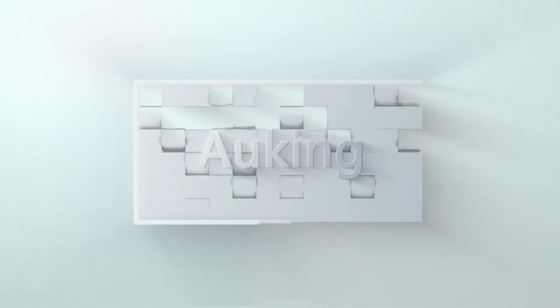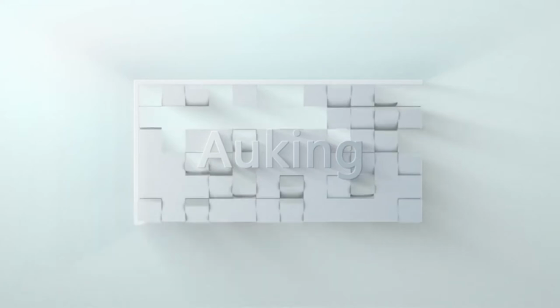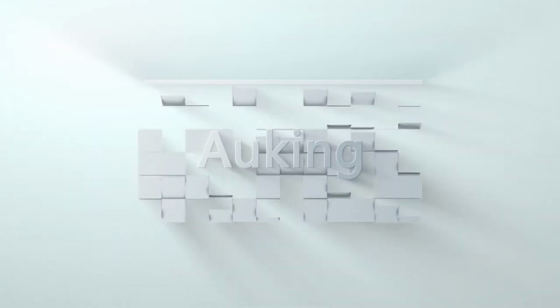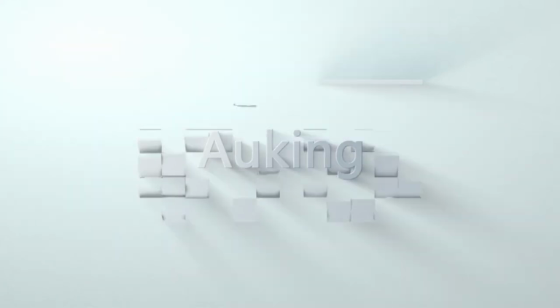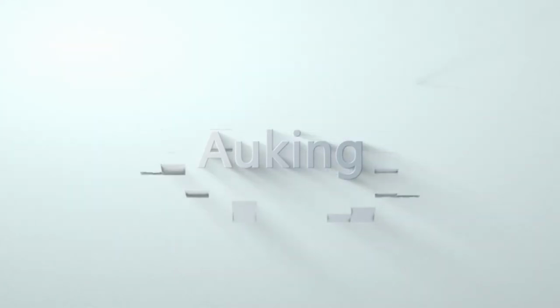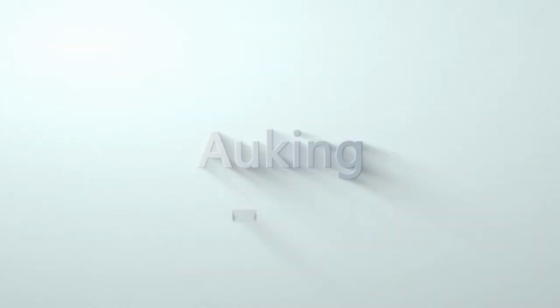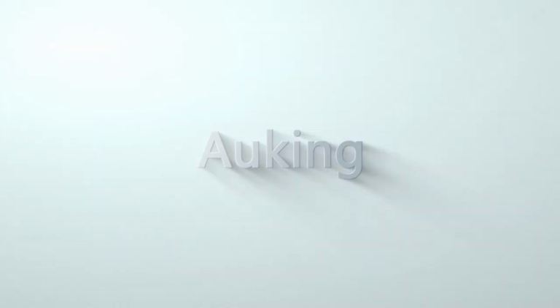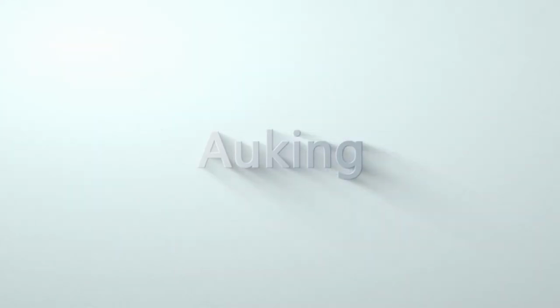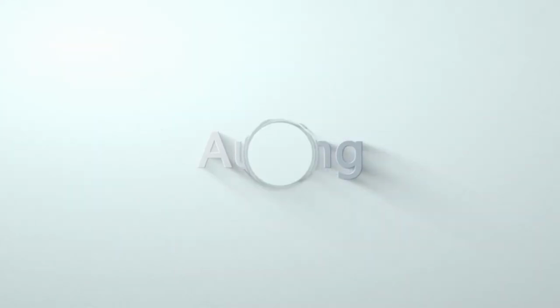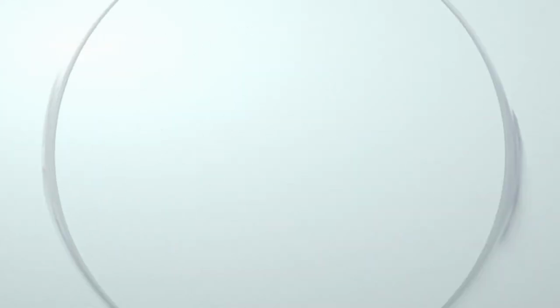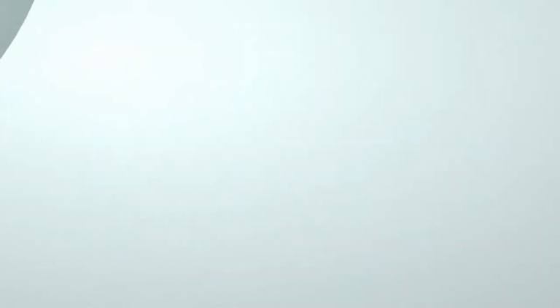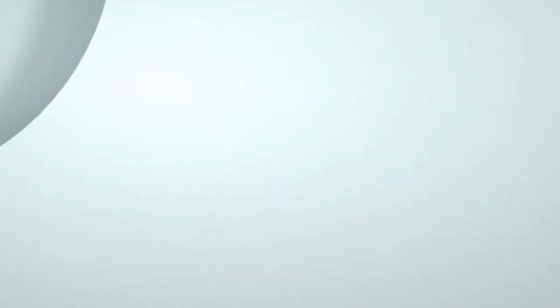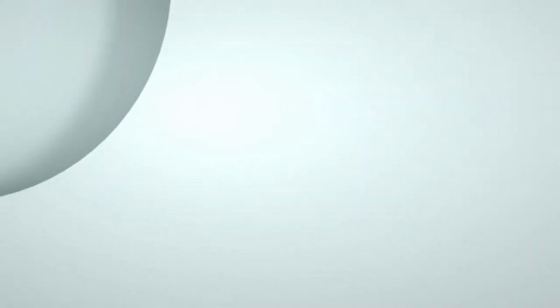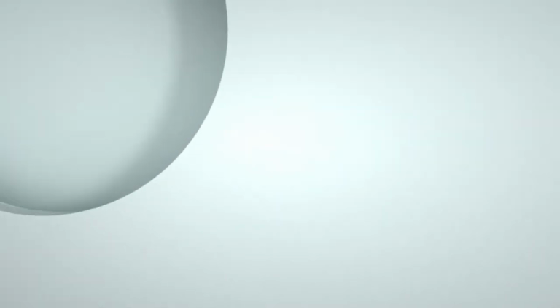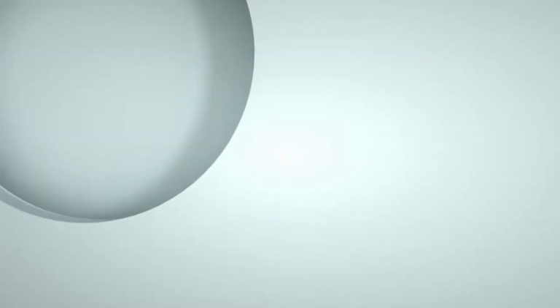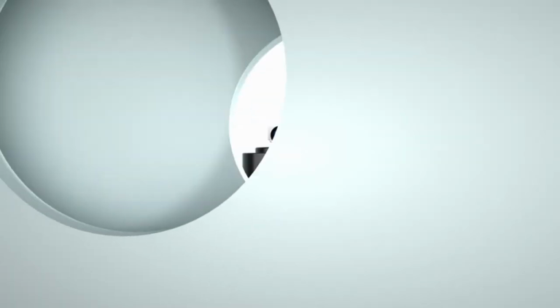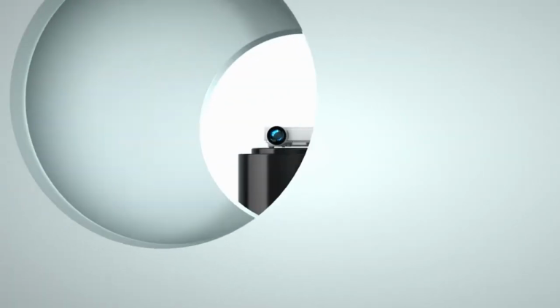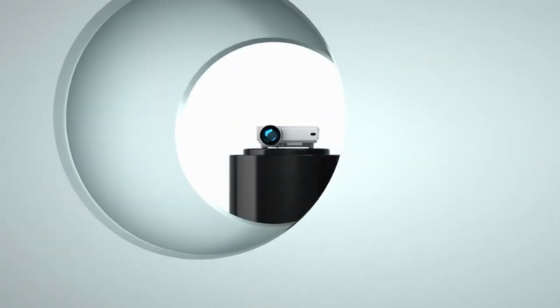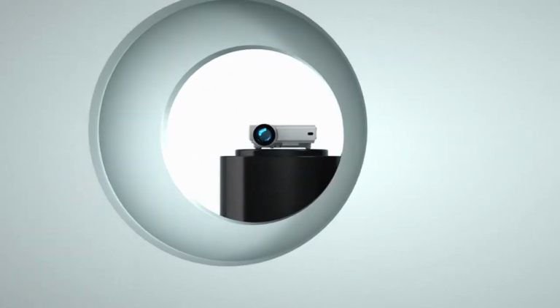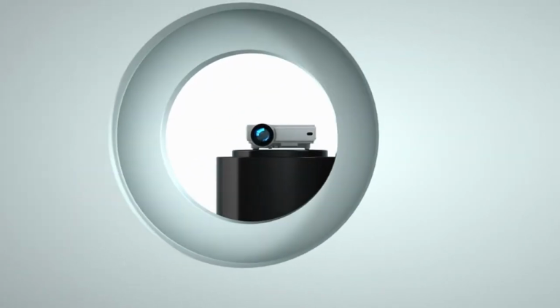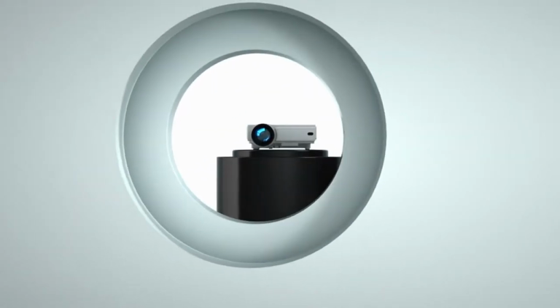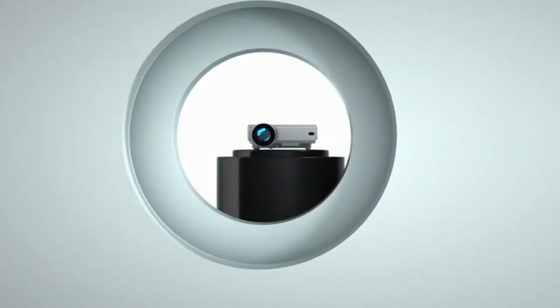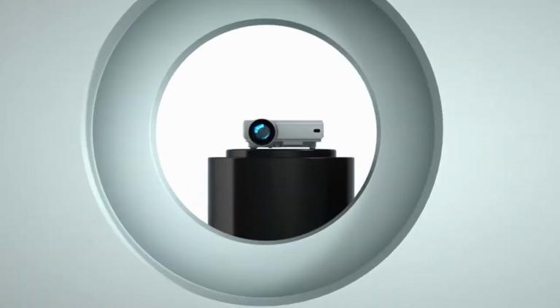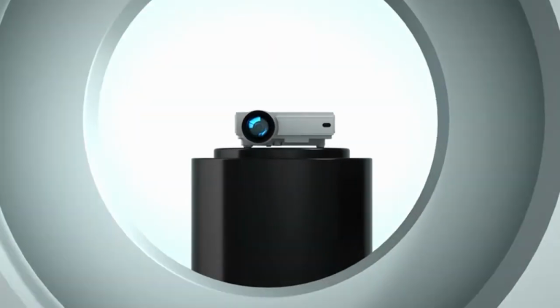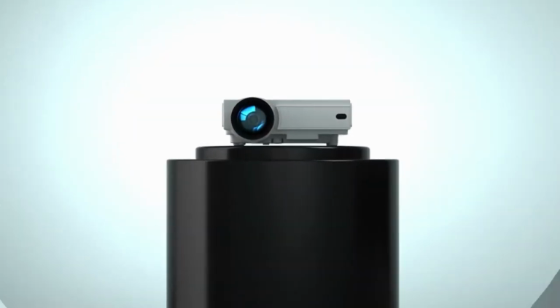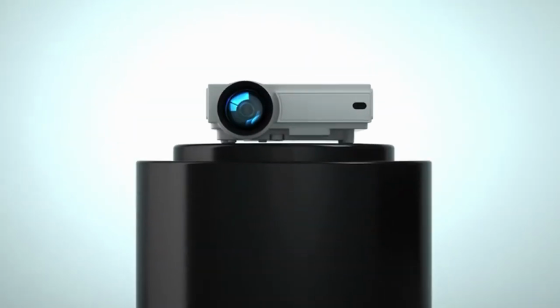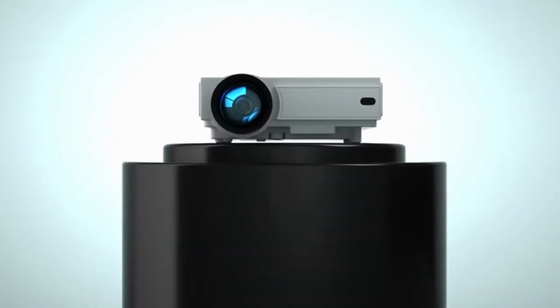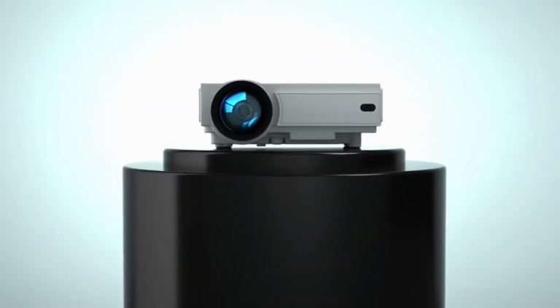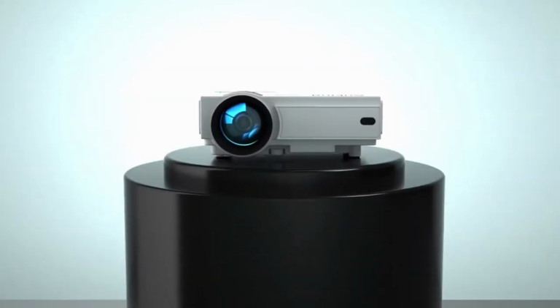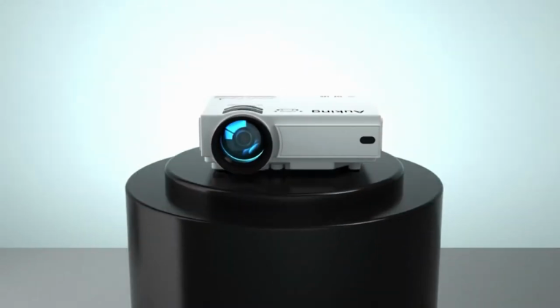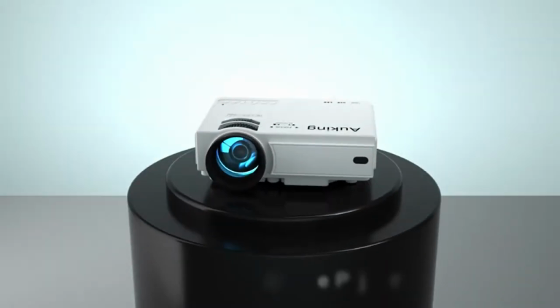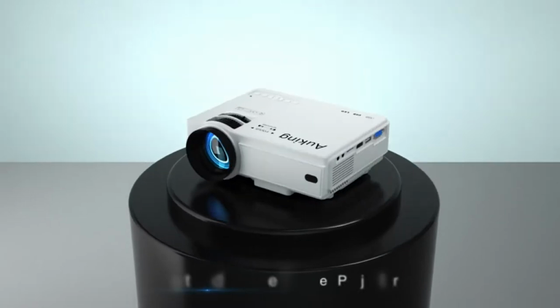Hi, what's up everyone. In this video we are going to talk about the top best cheap projectors you can buy on Amazon.